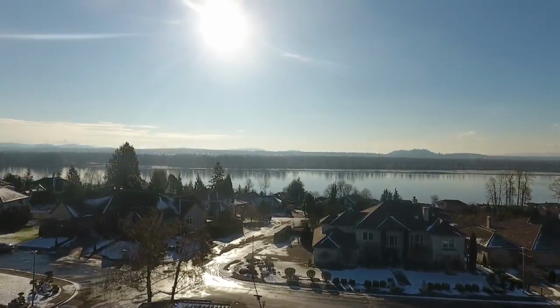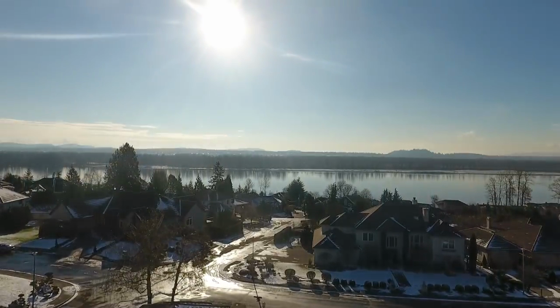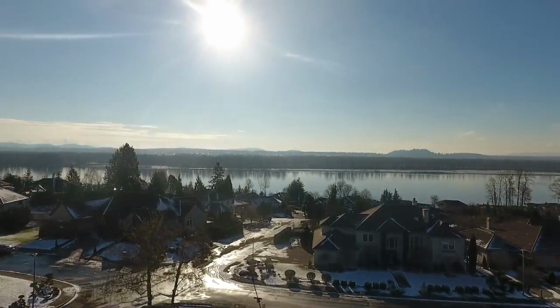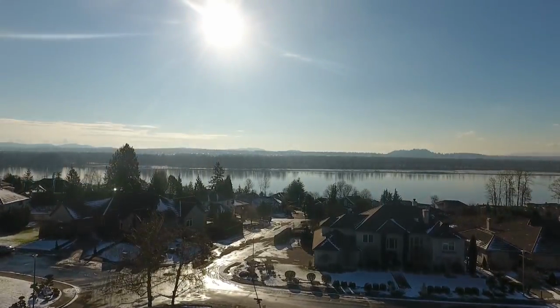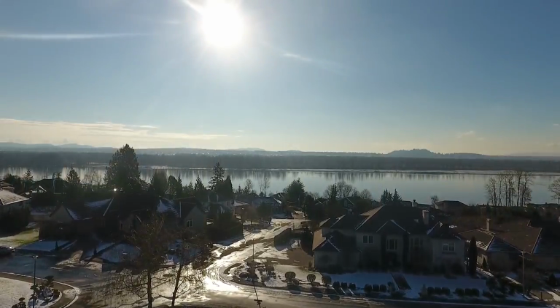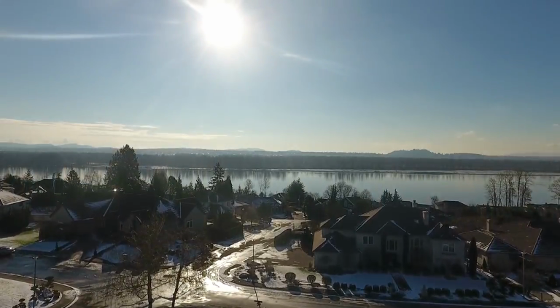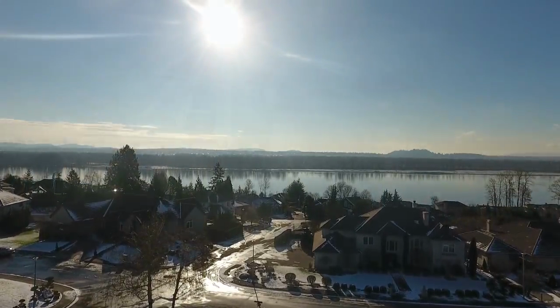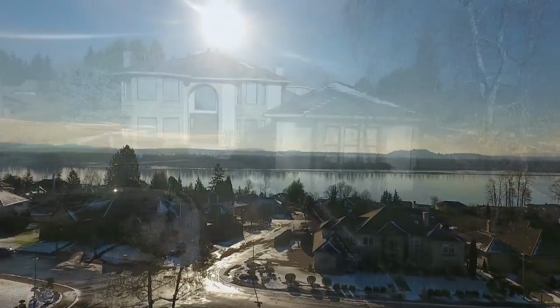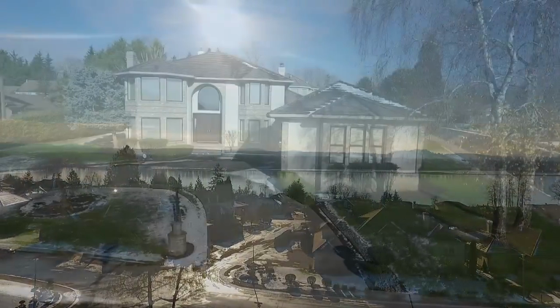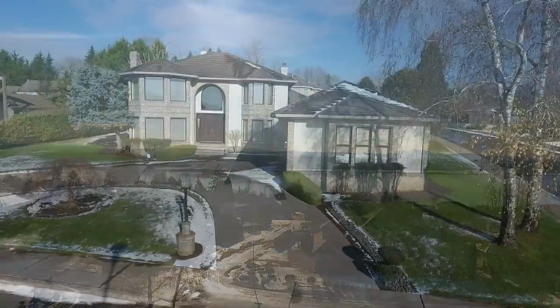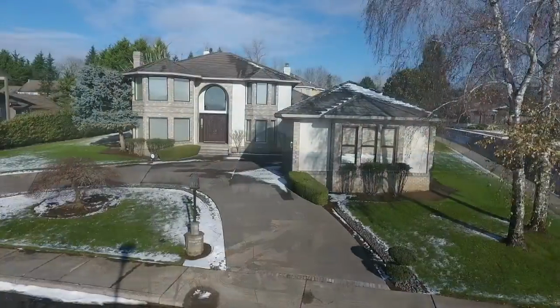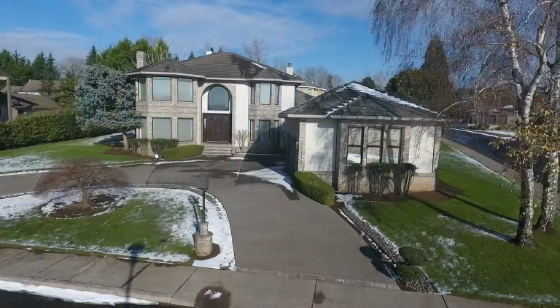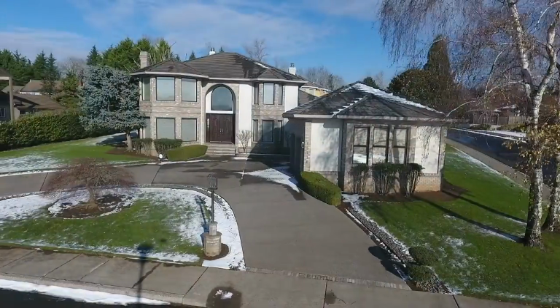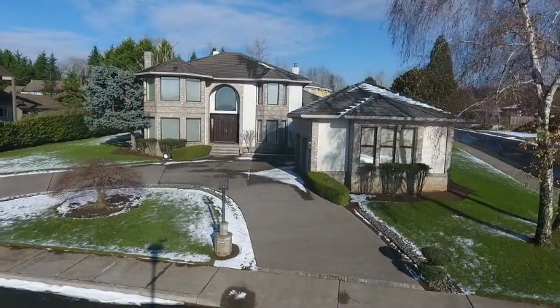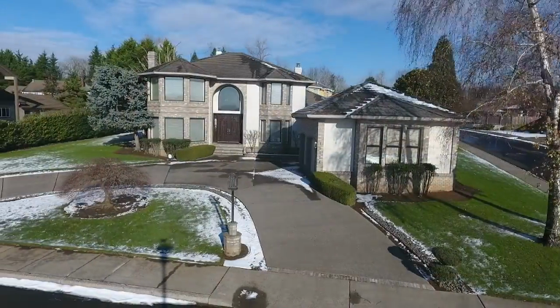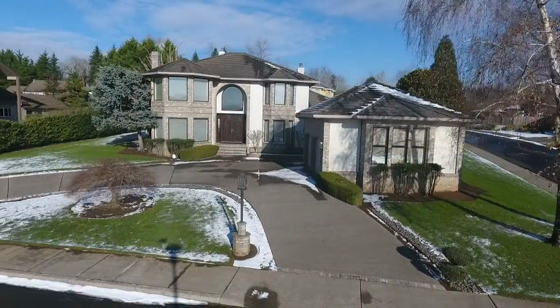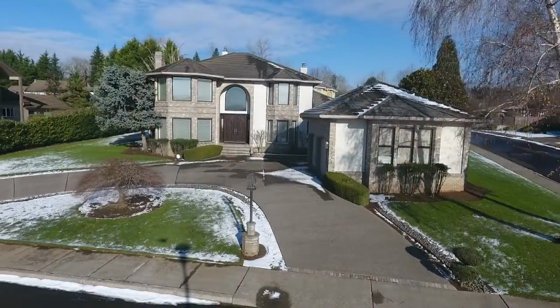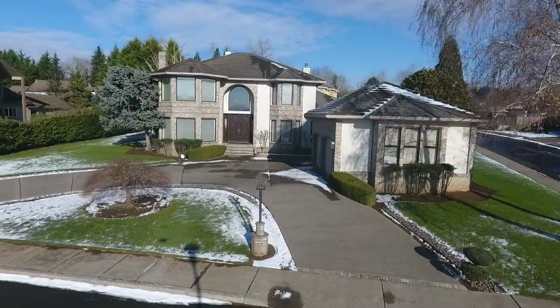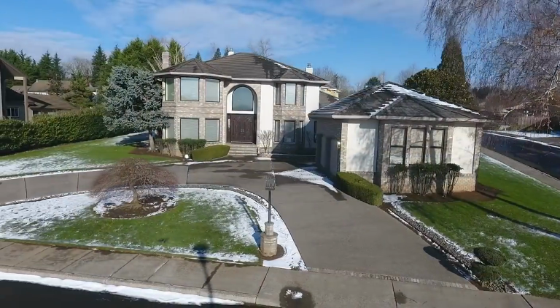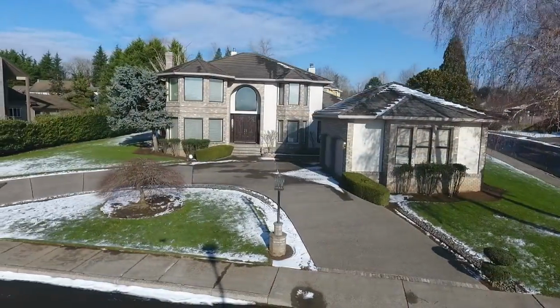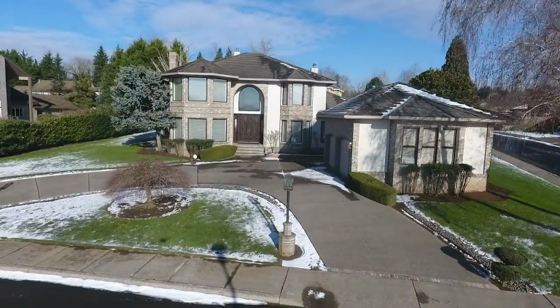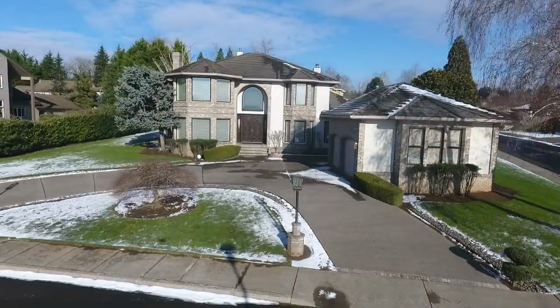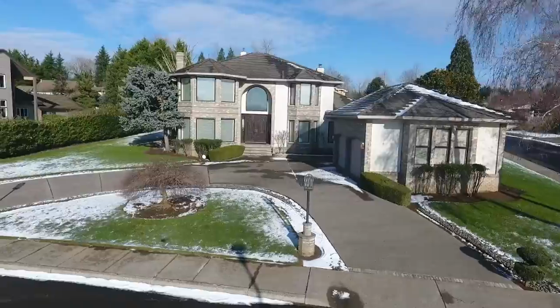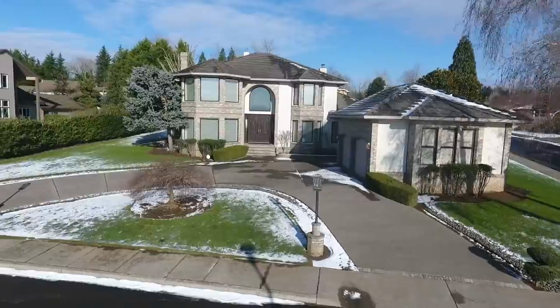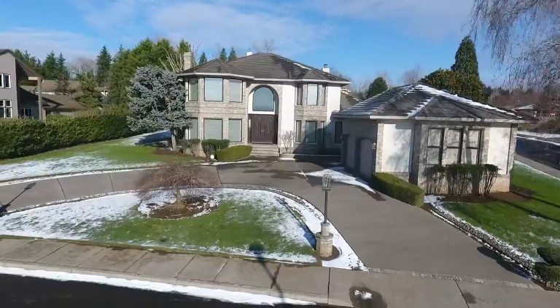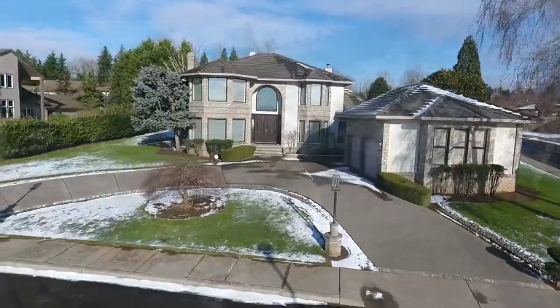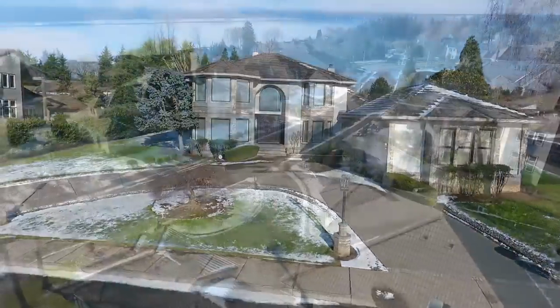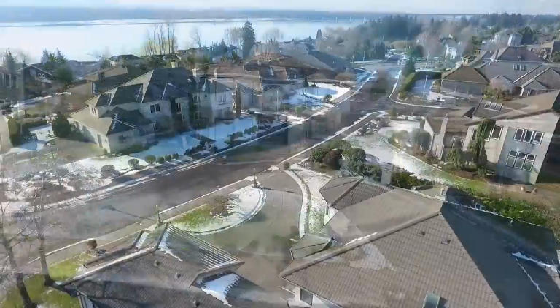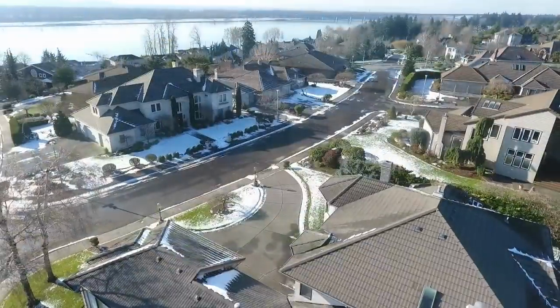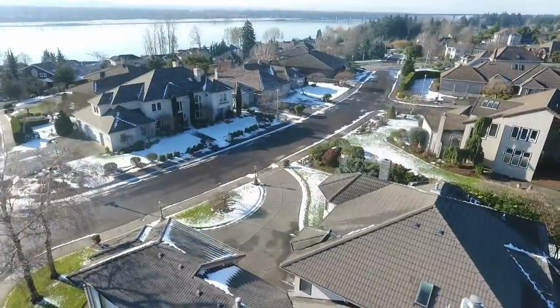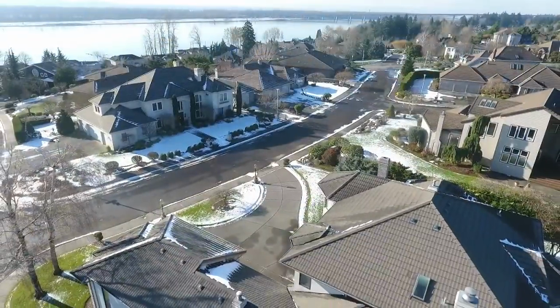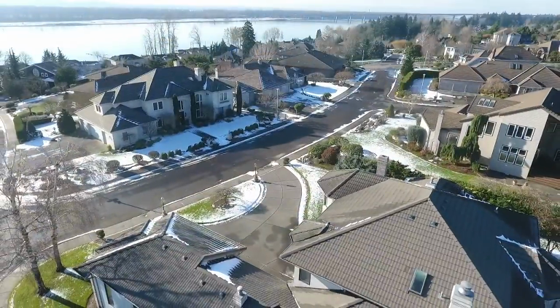Living here, you'll enjoy its convenient, close-in location with great schools, shopping and parks.